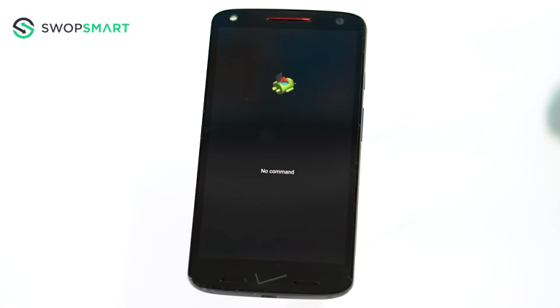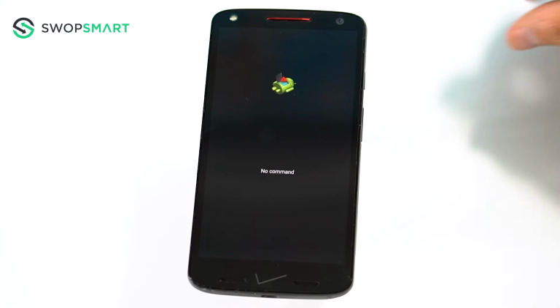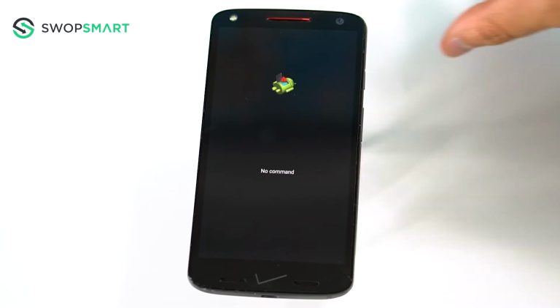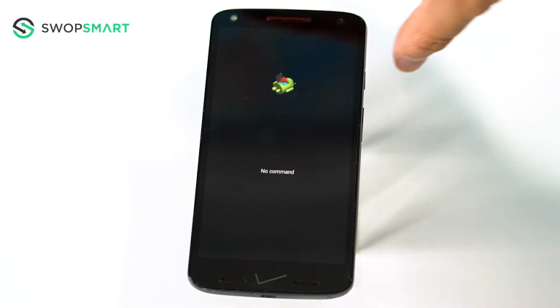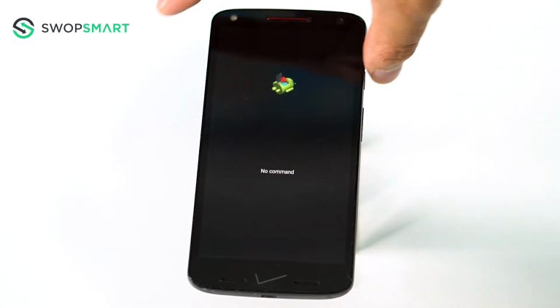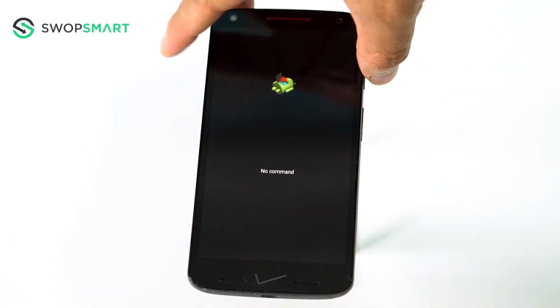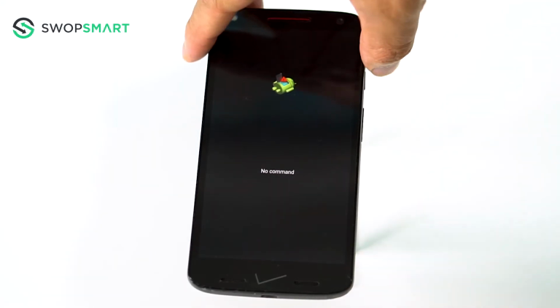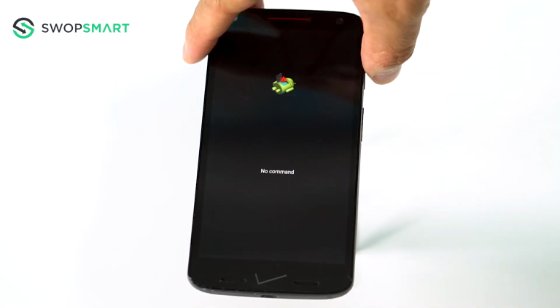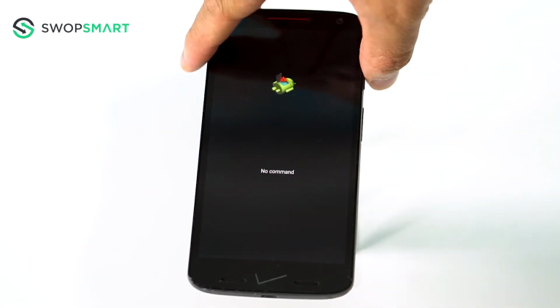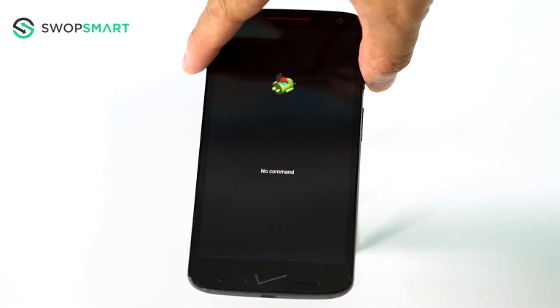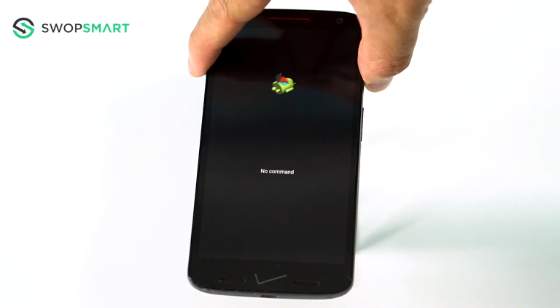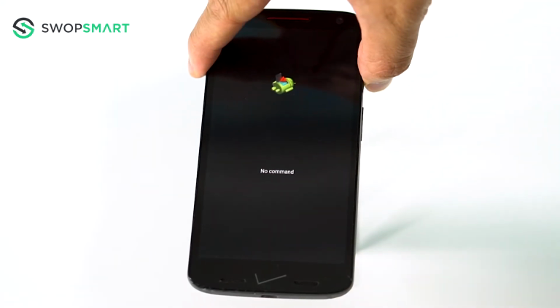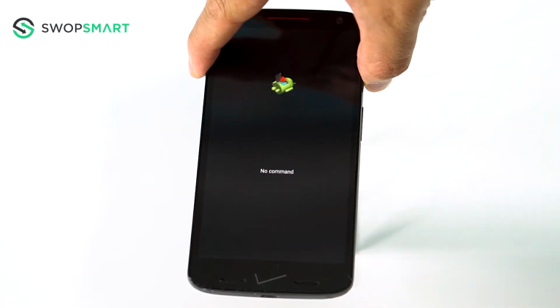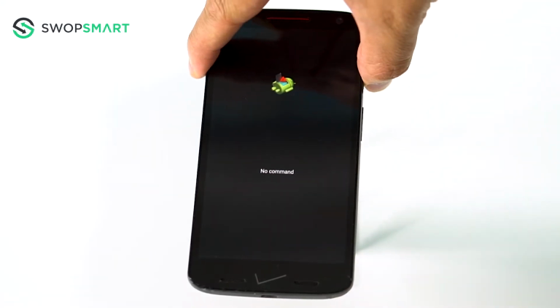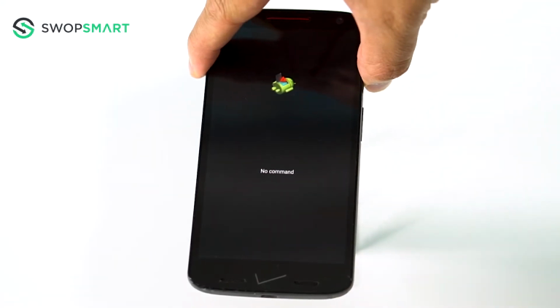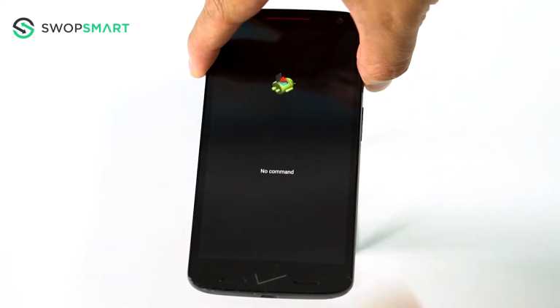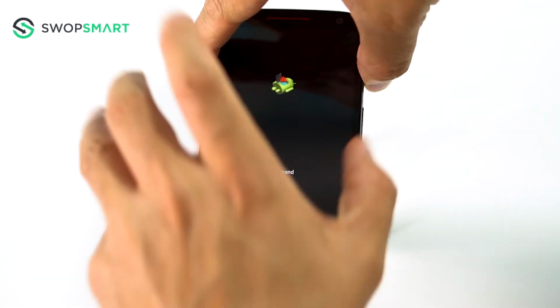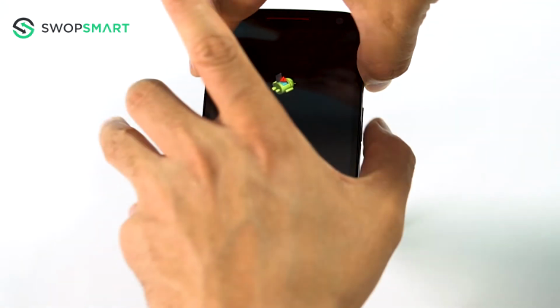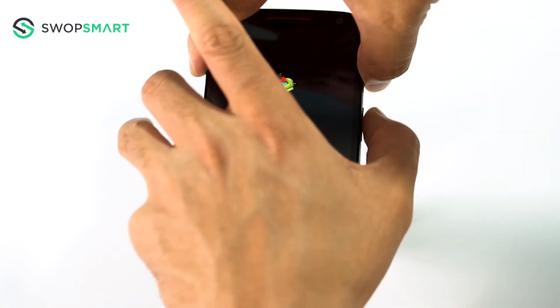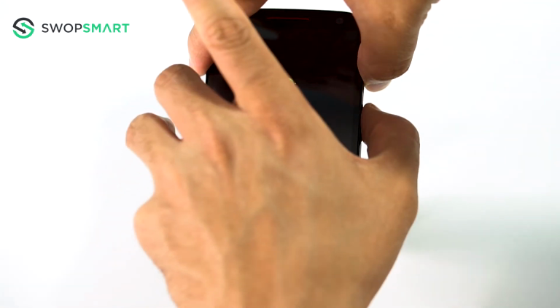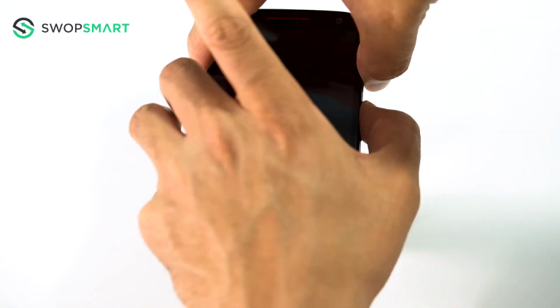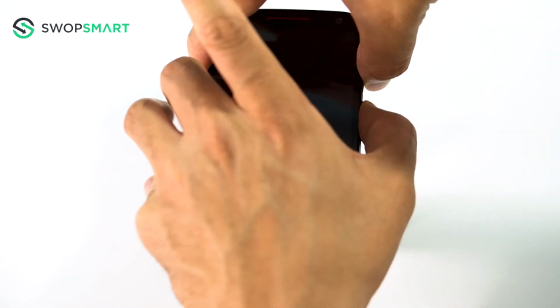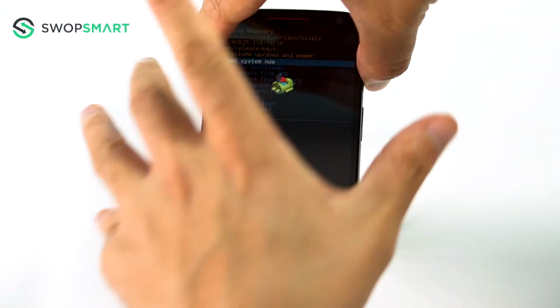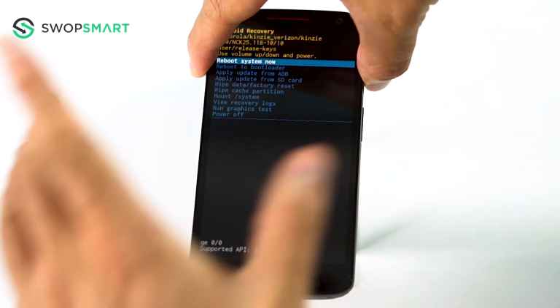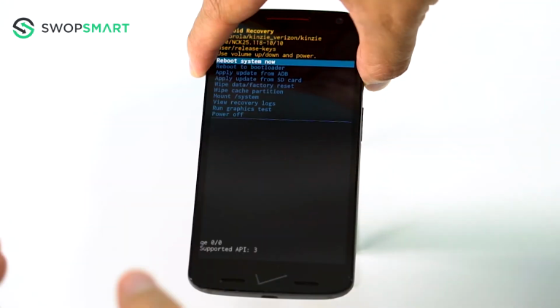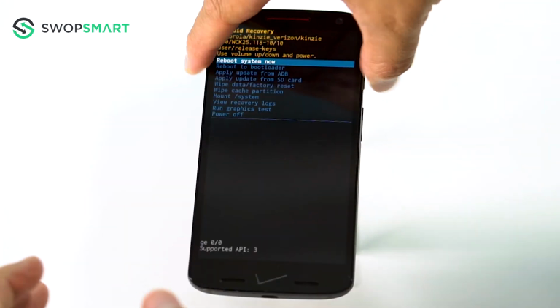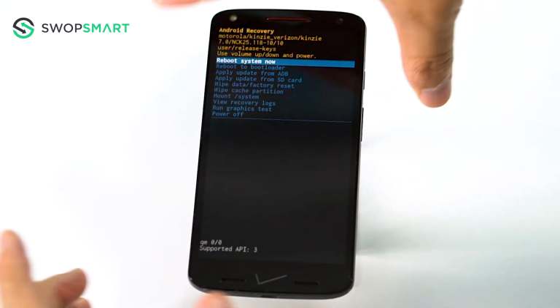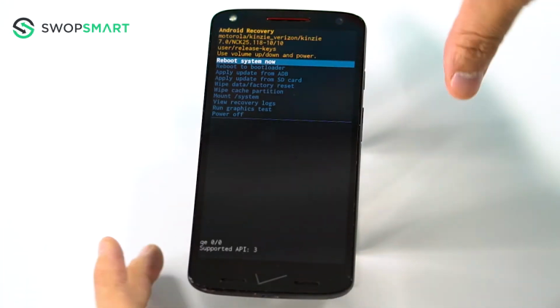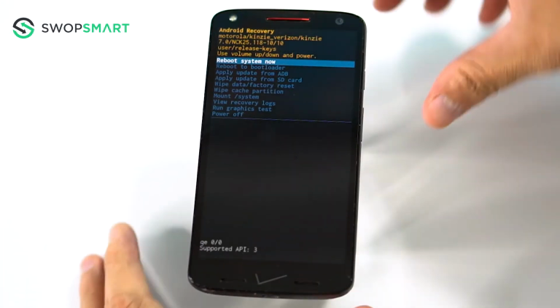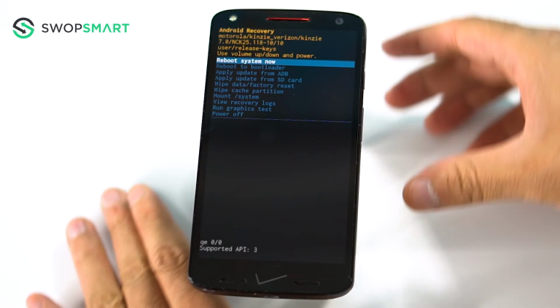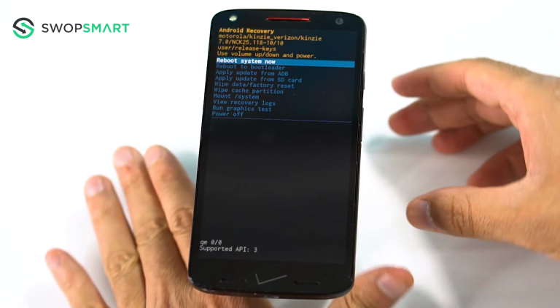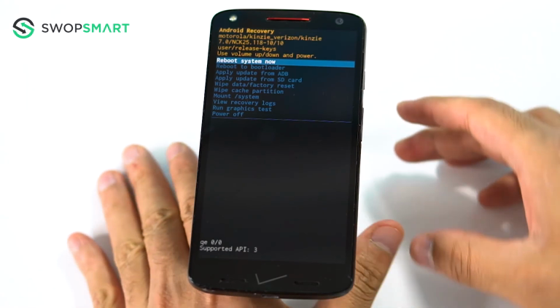Once the Android appears, hold the power button and then press the volume up button to bring up the Android recovery menu.